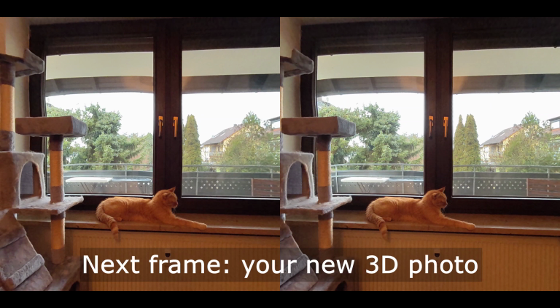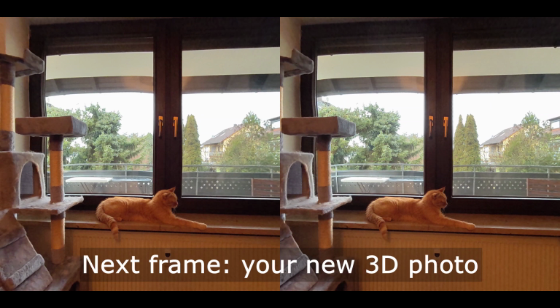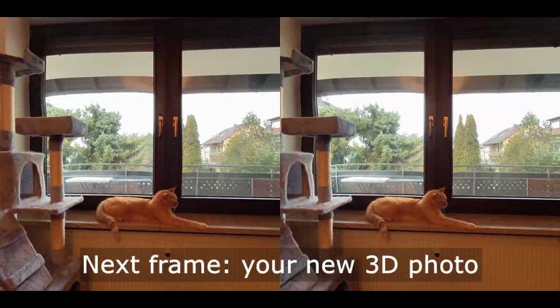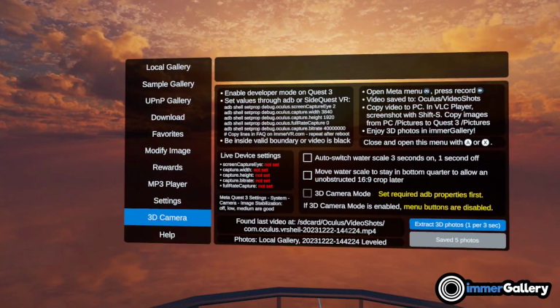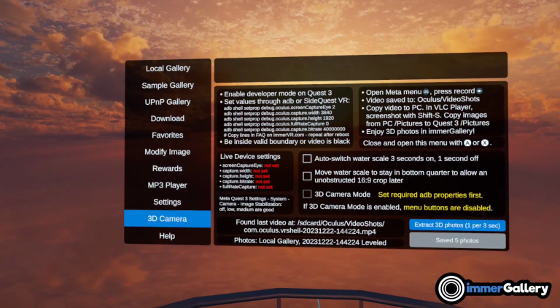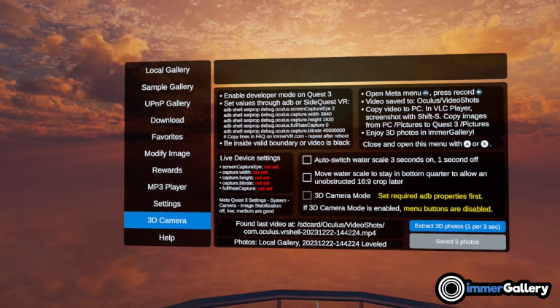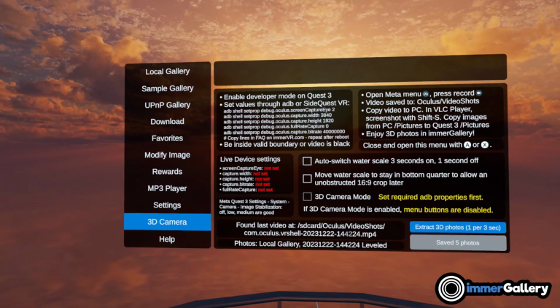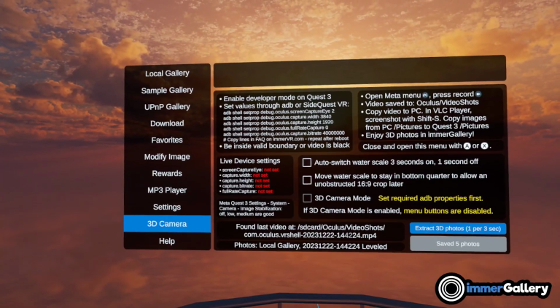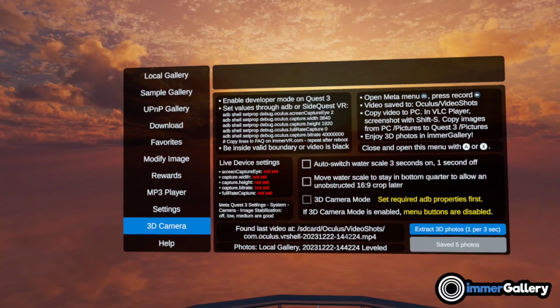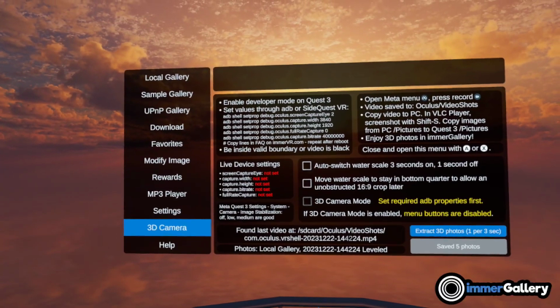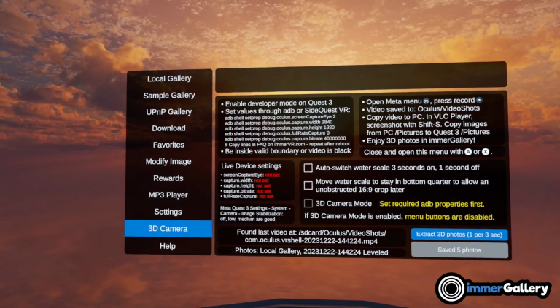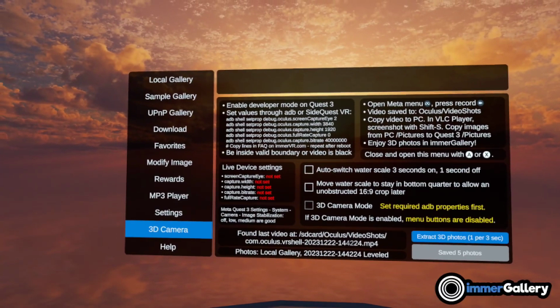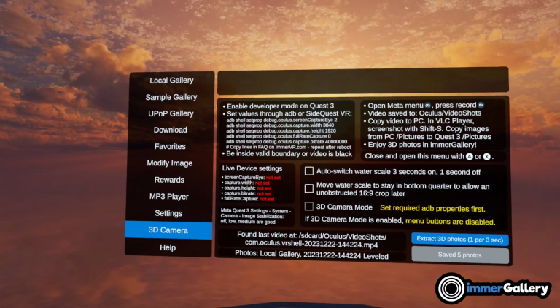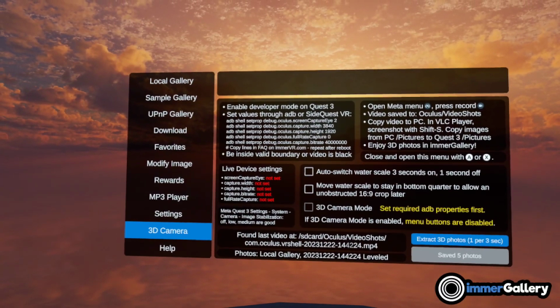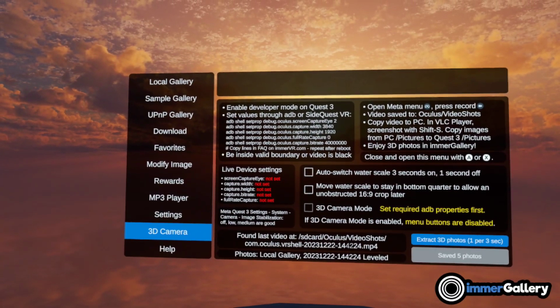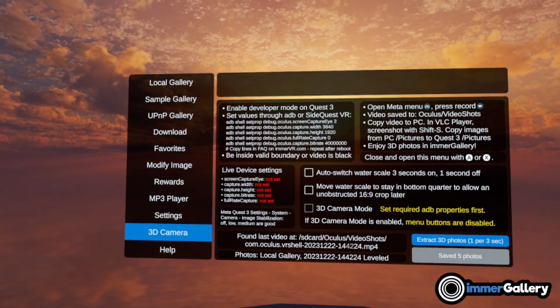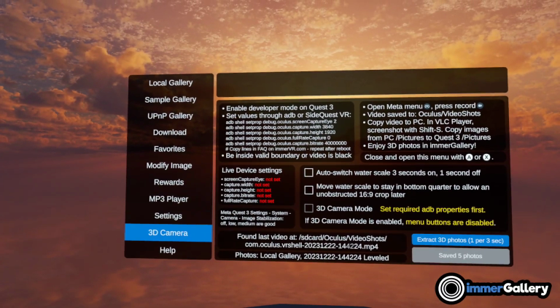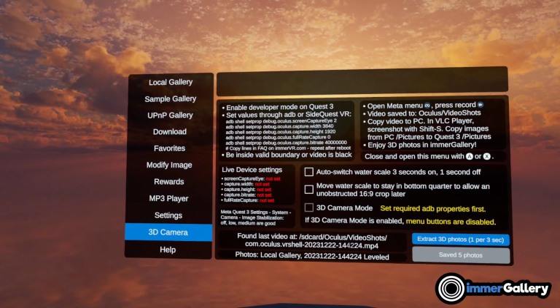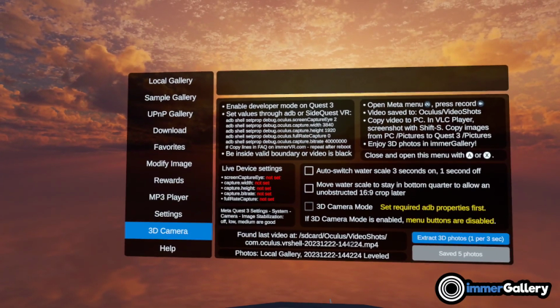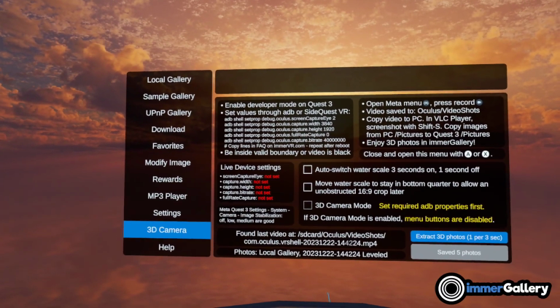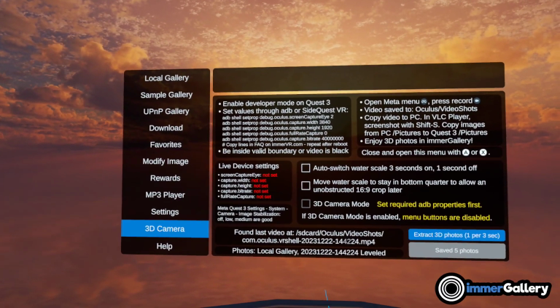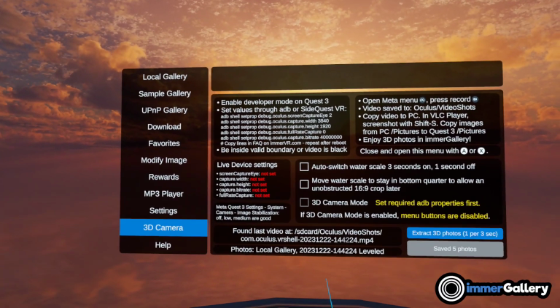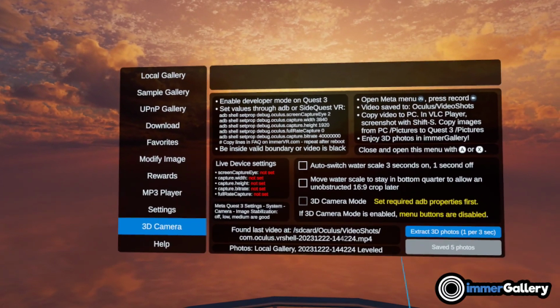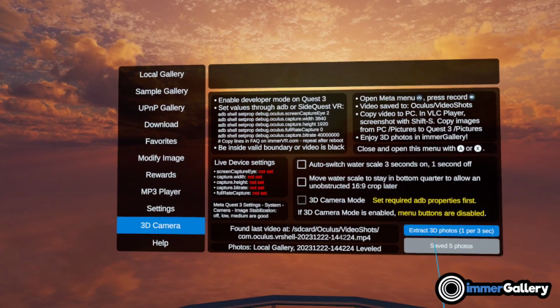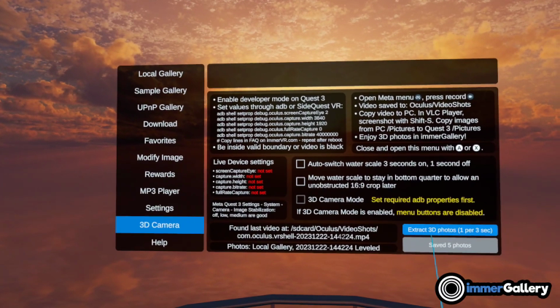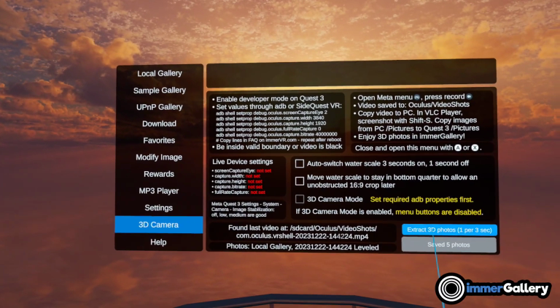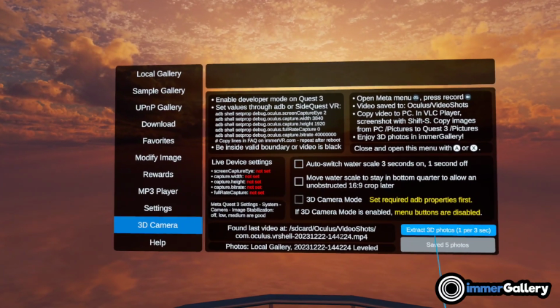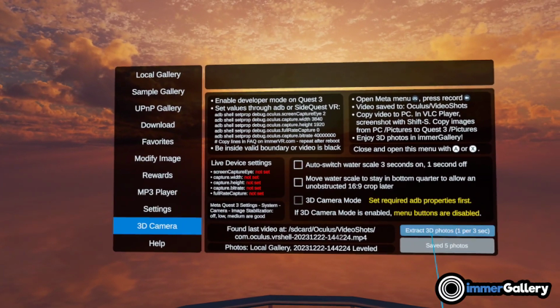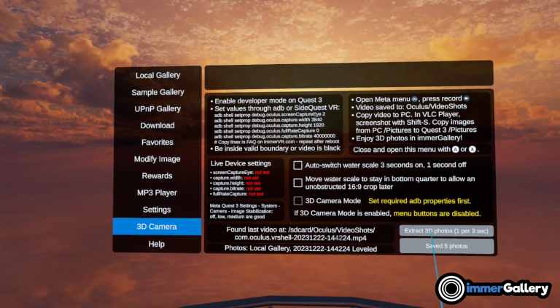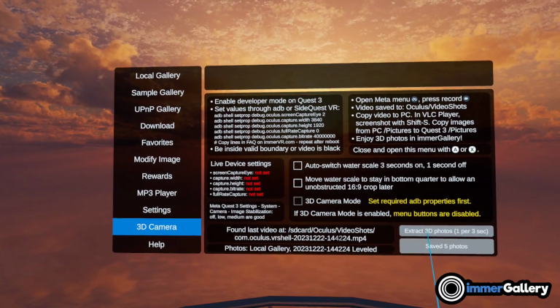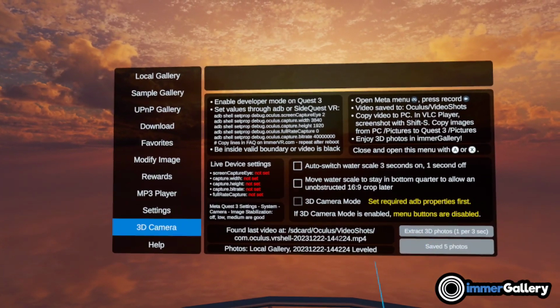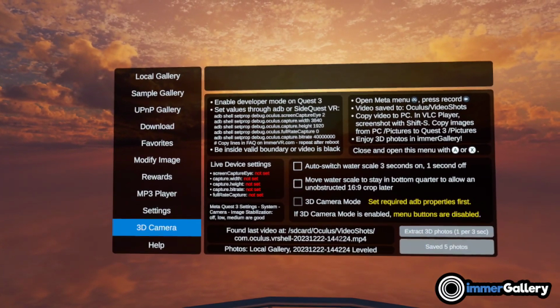We also have a more general mode where we extract one image every 3 seconds from your recording.